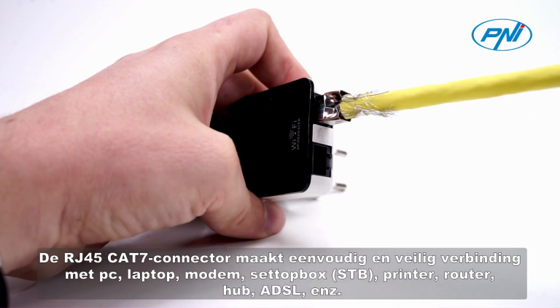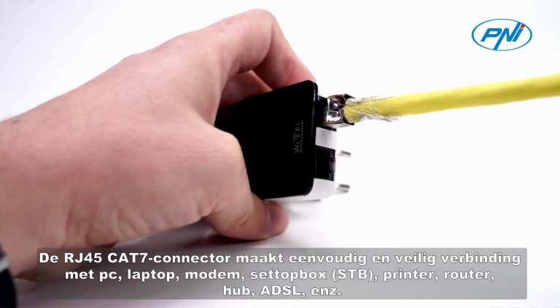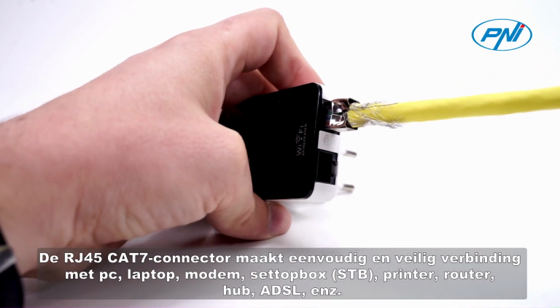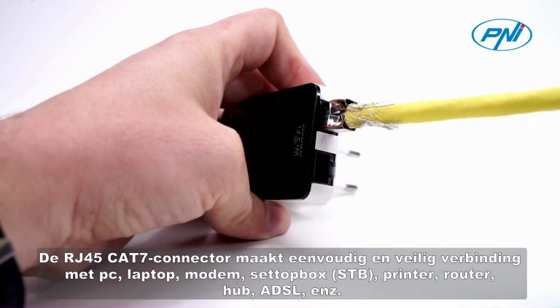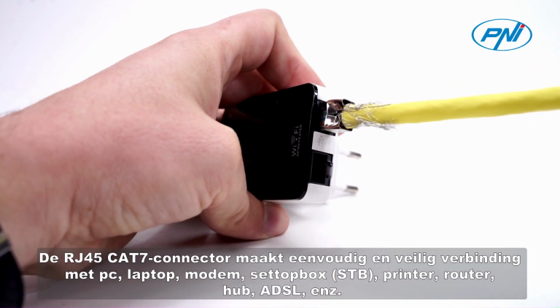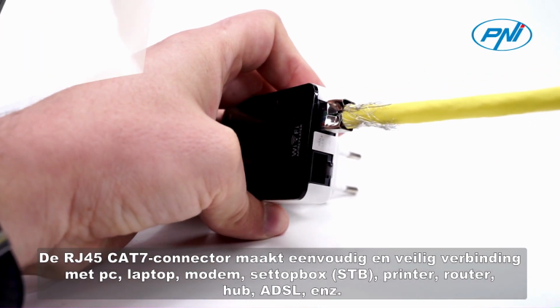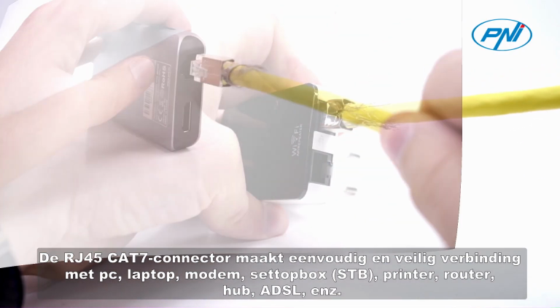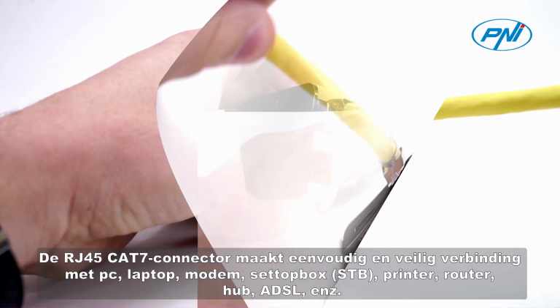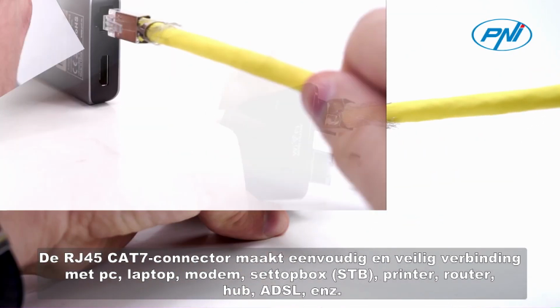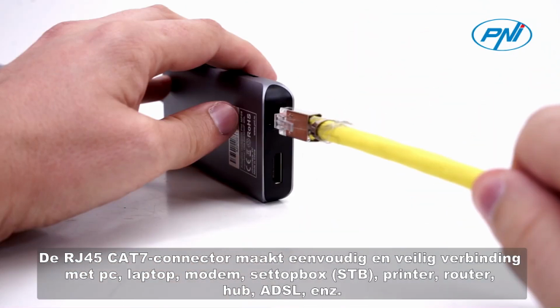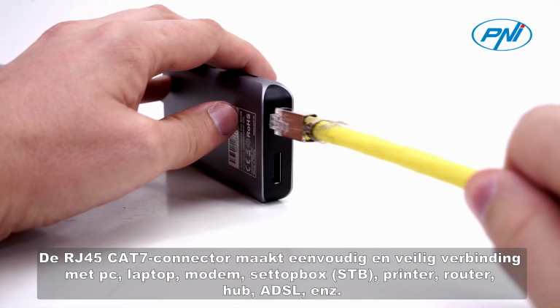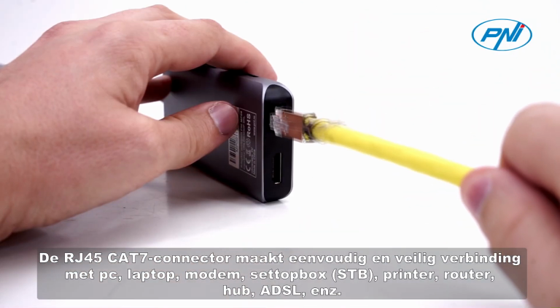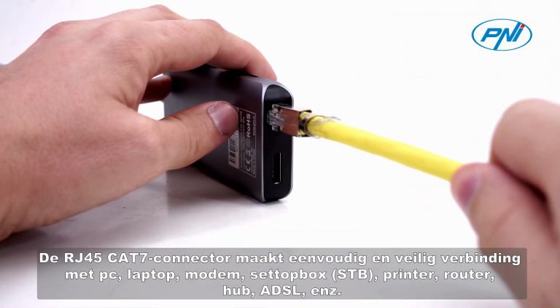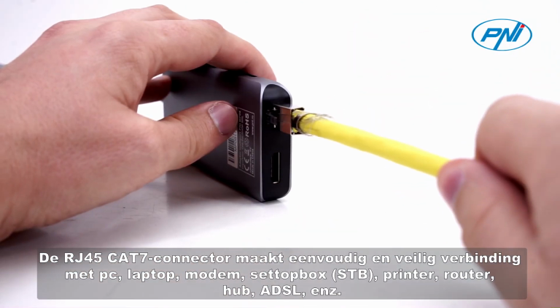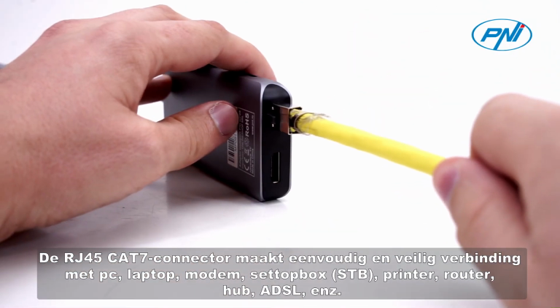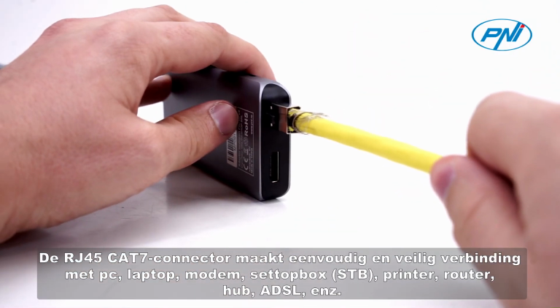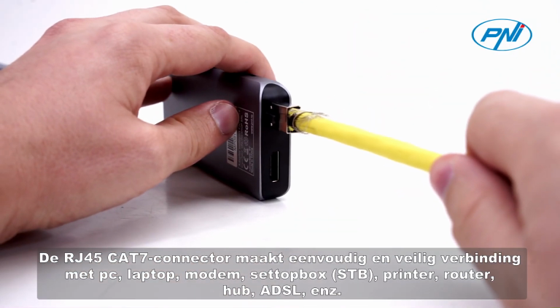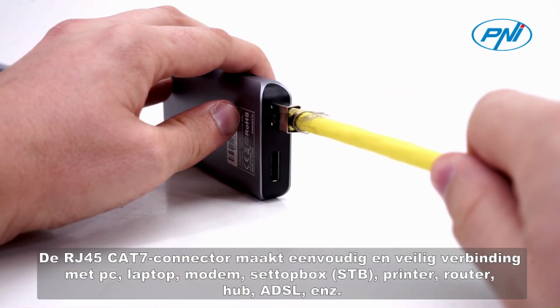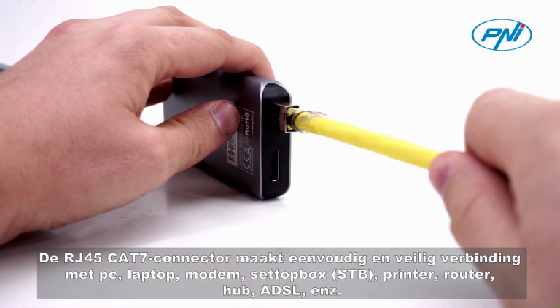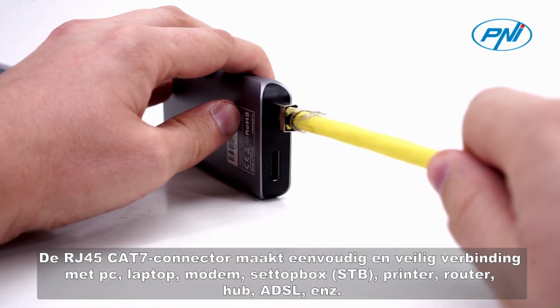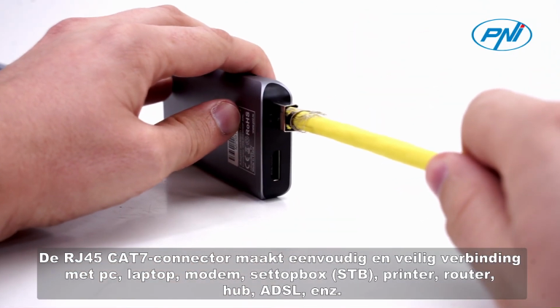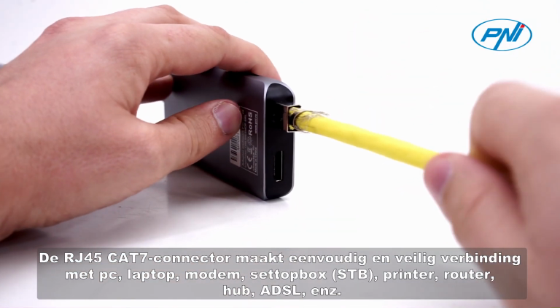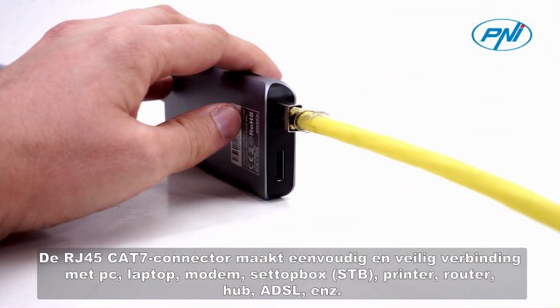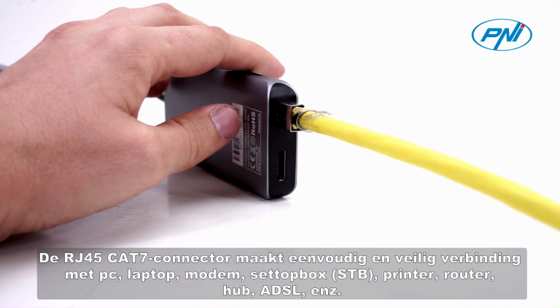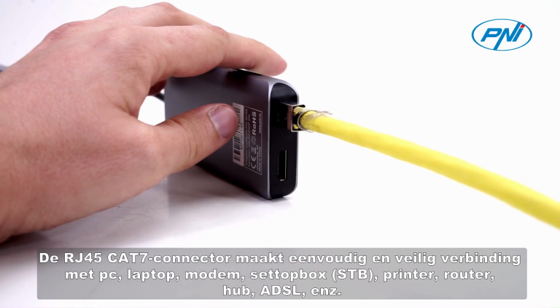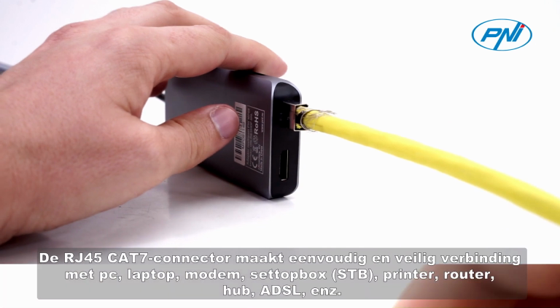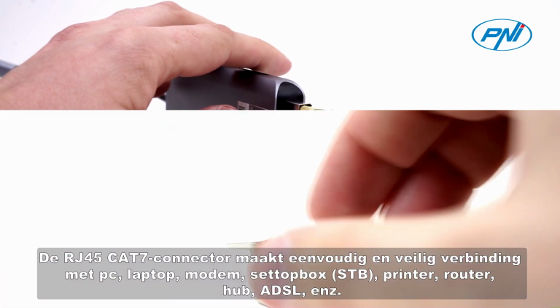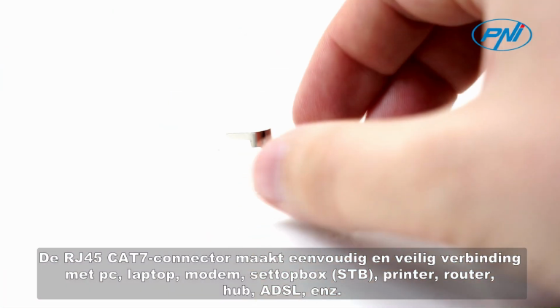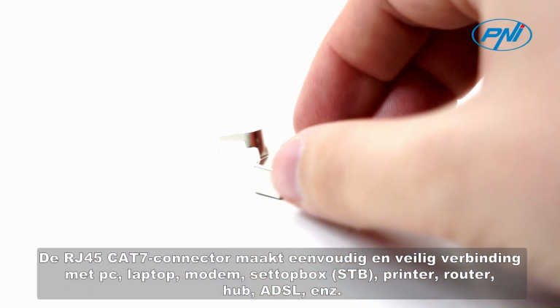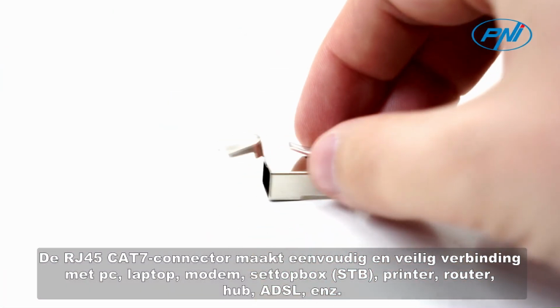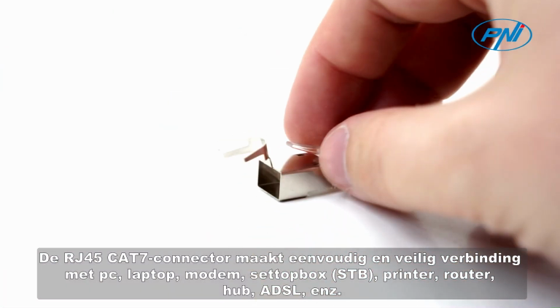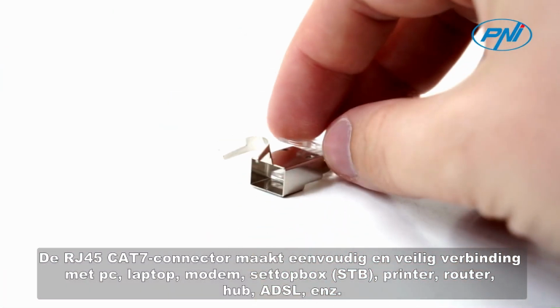The RJ45C87 connector connects easily and securely to PC, laptop, modem, setup box, STB, printer, router, hub, ADSL, etc.